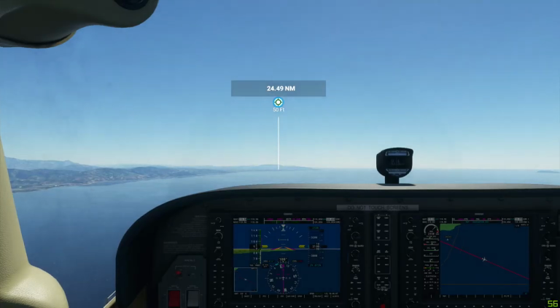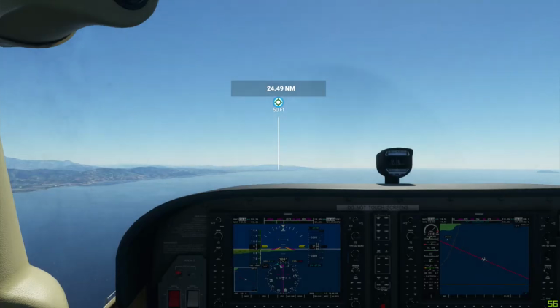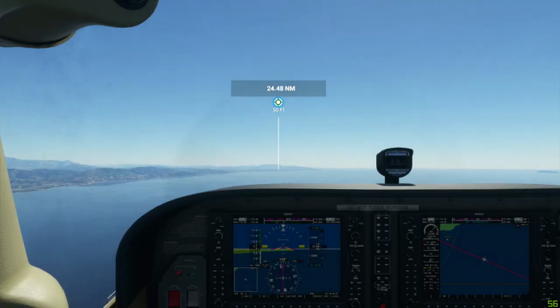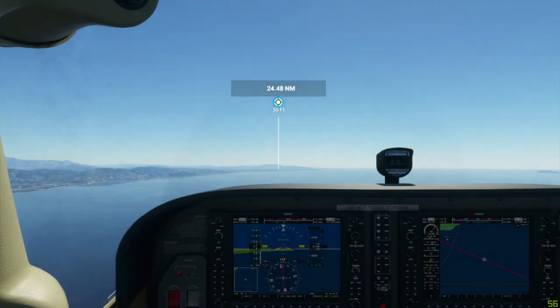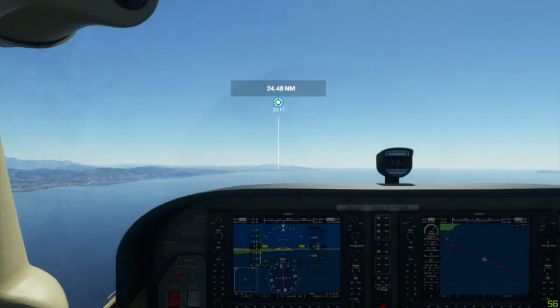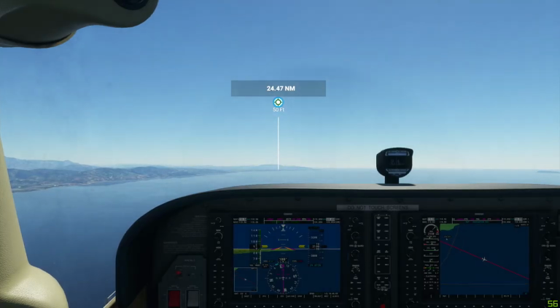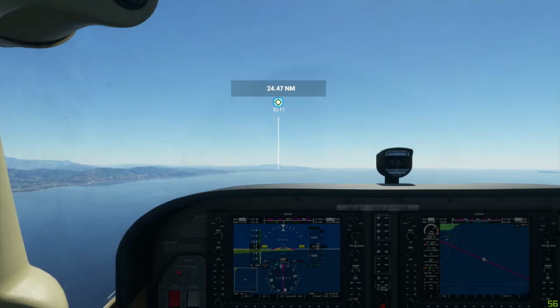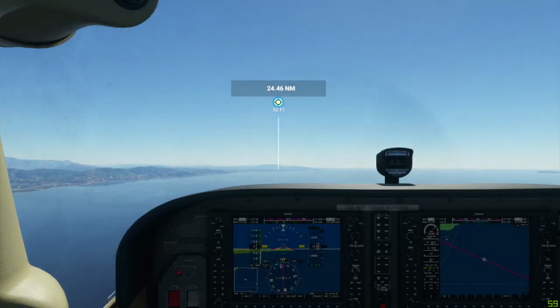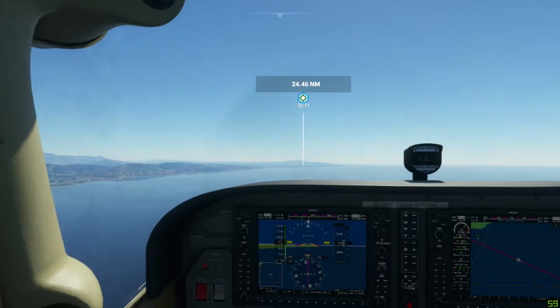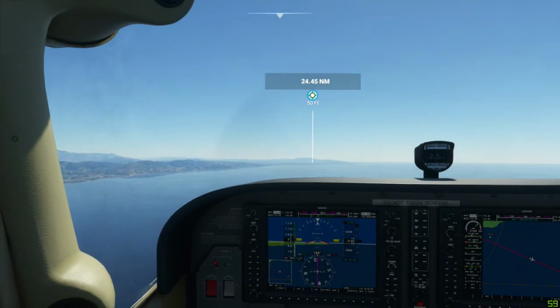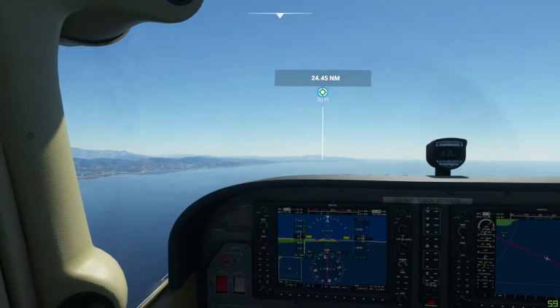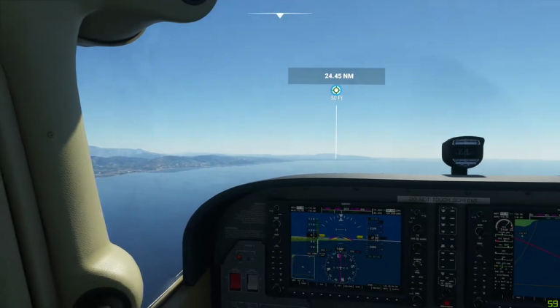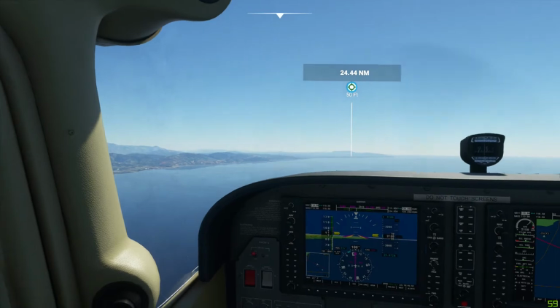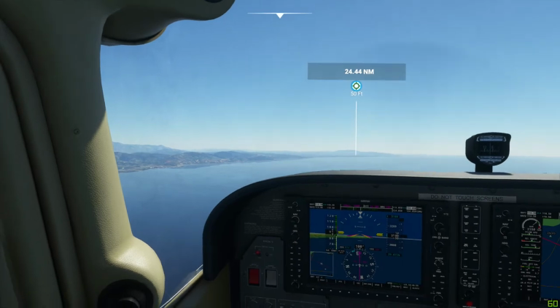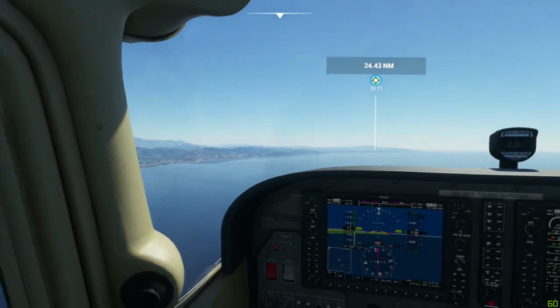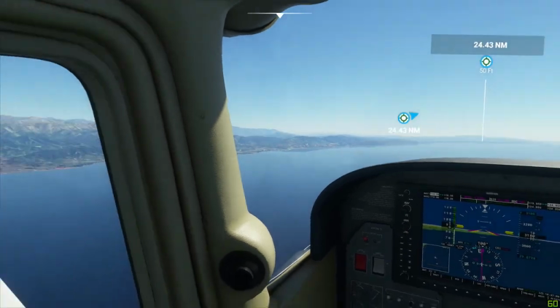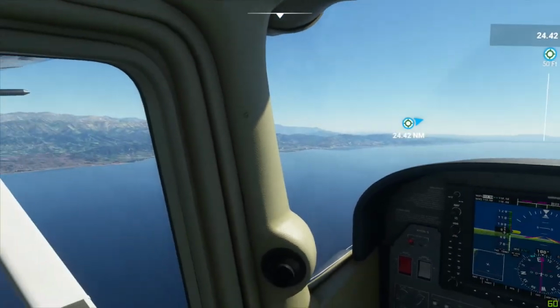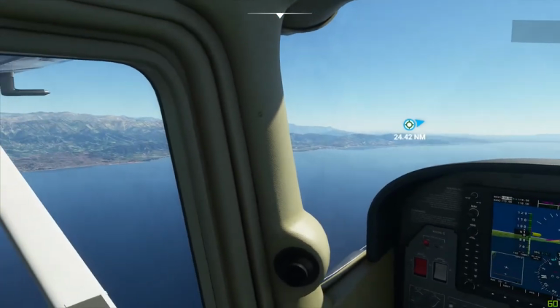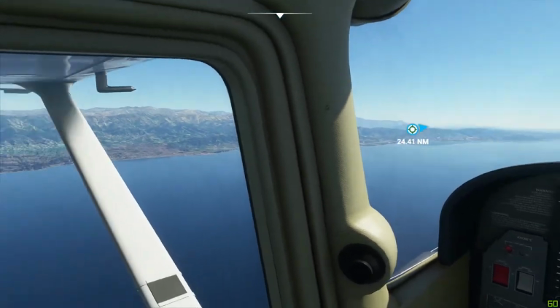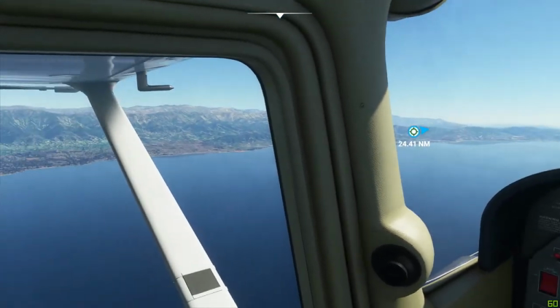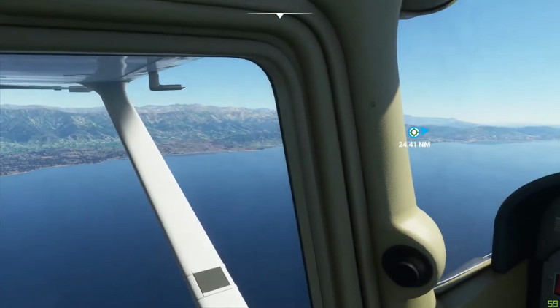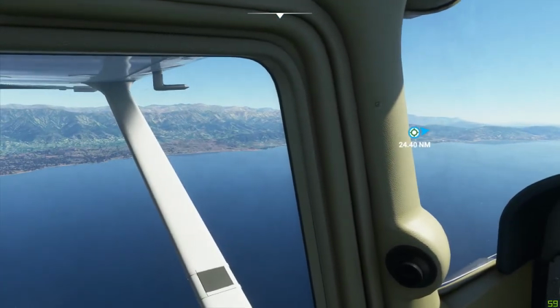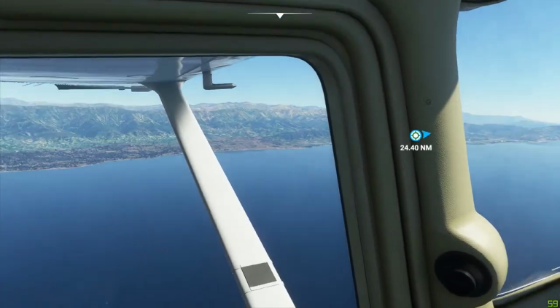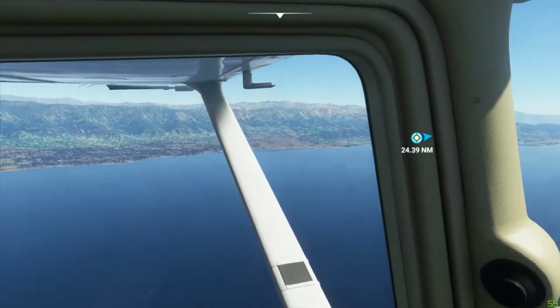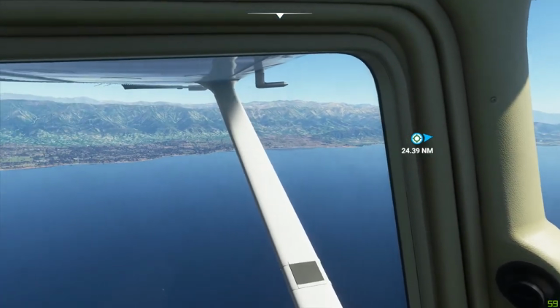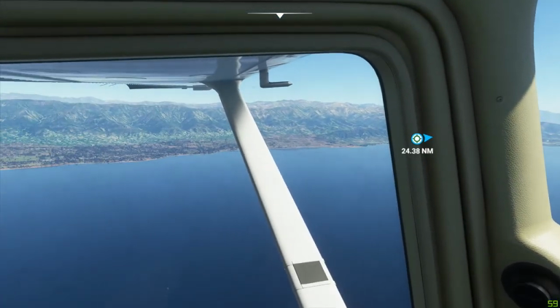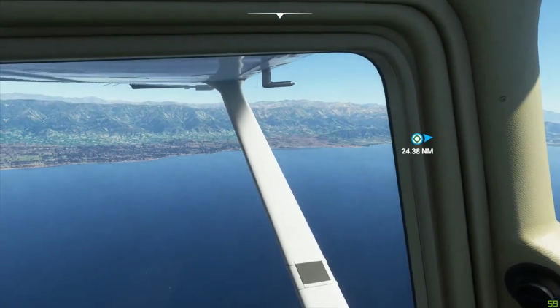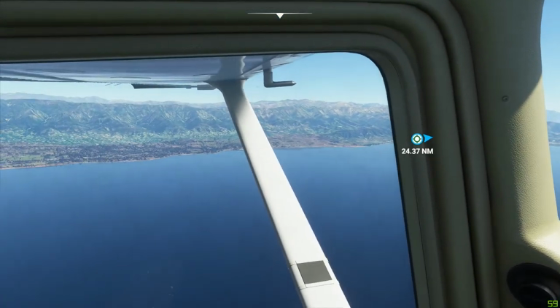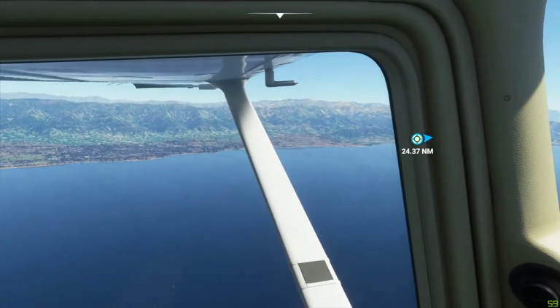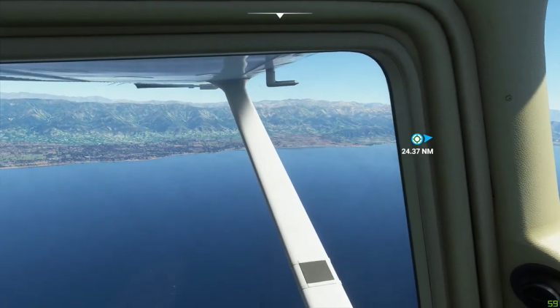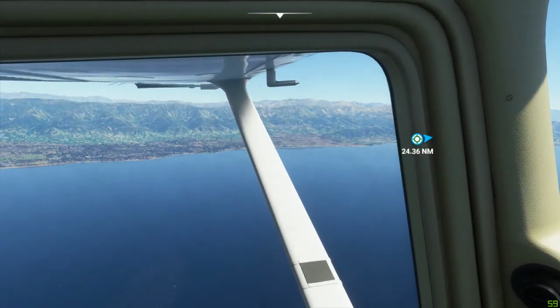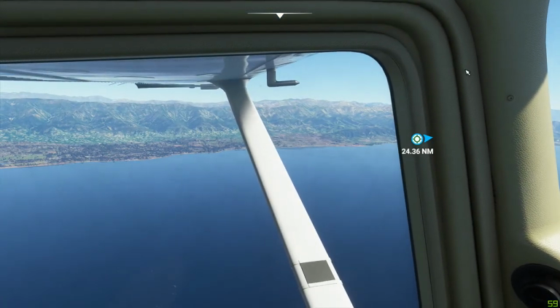It's kind of nice to look out the windows. Feels like you're on a real airplane.